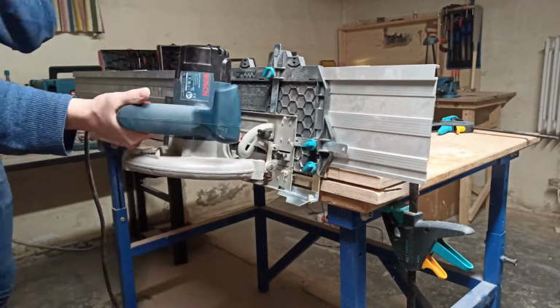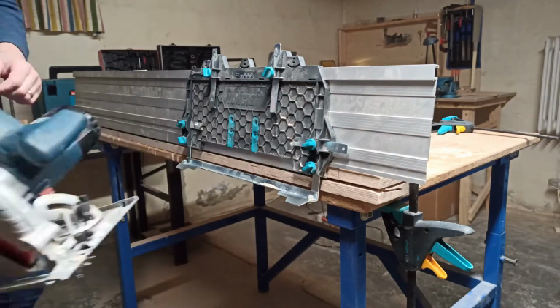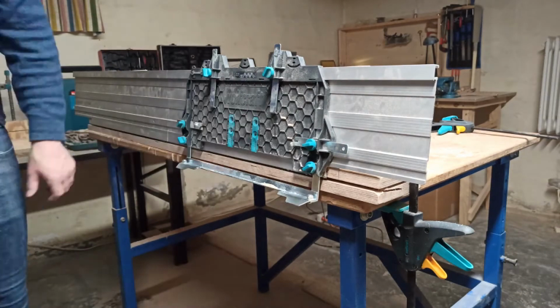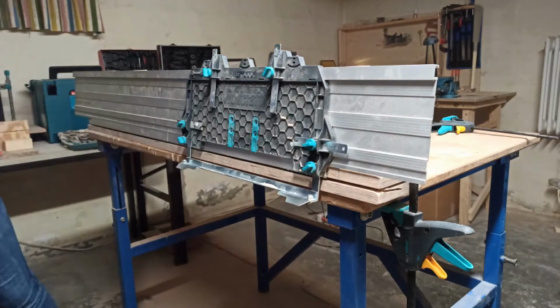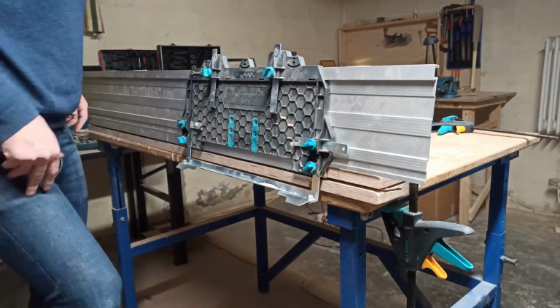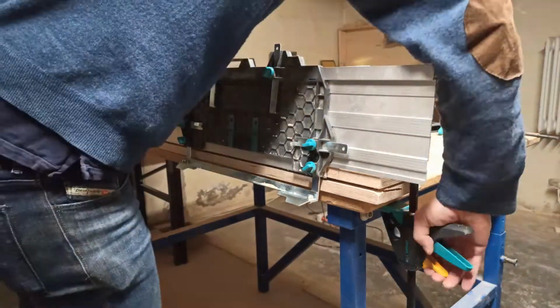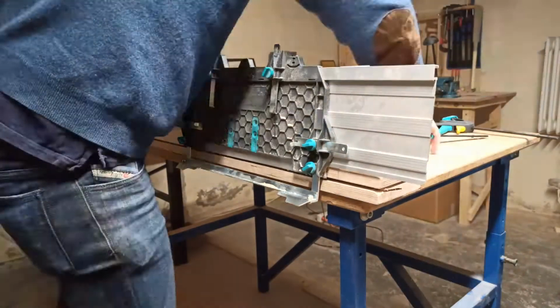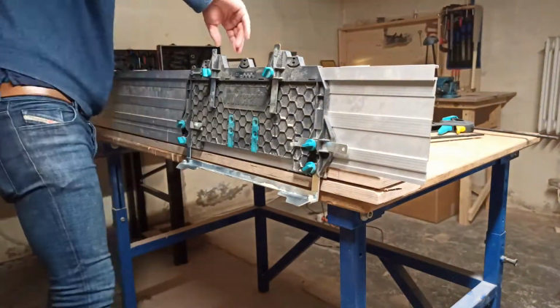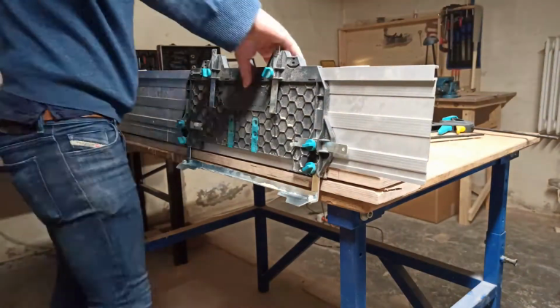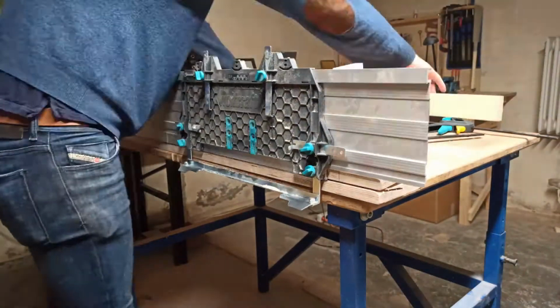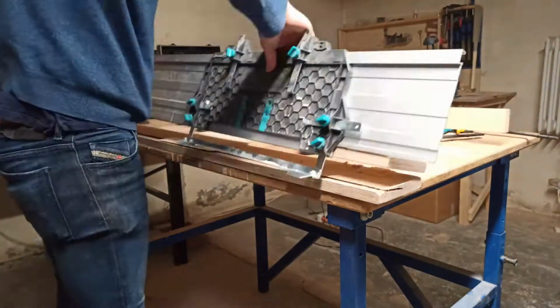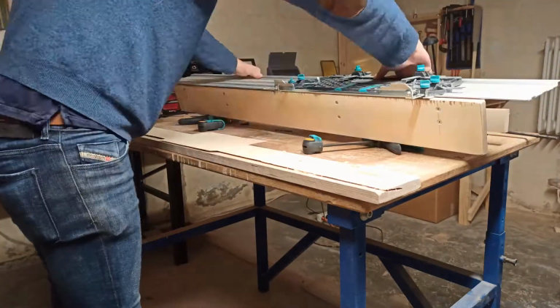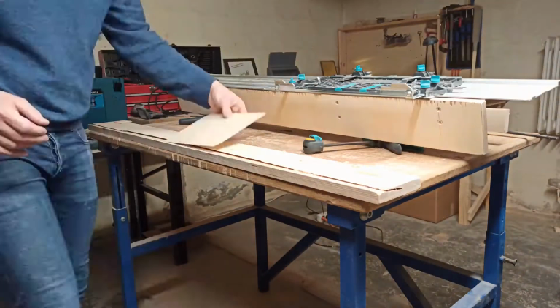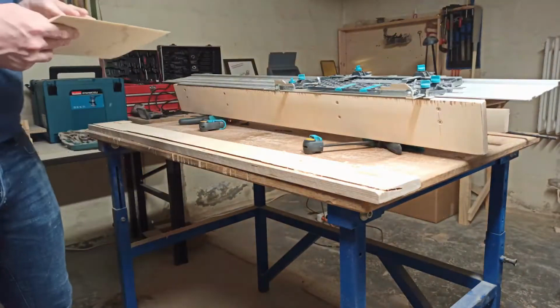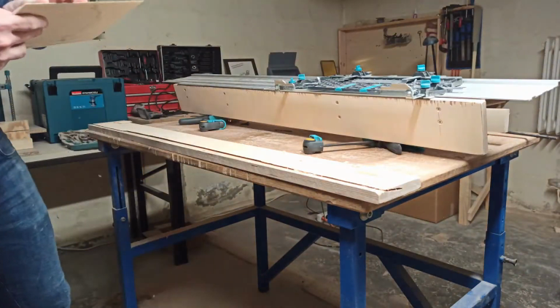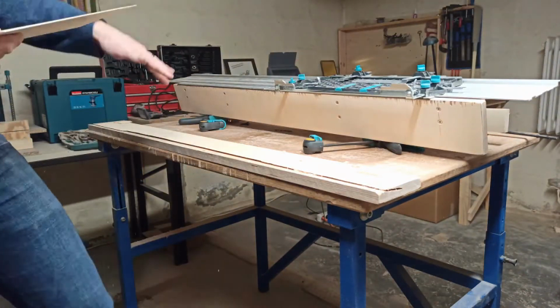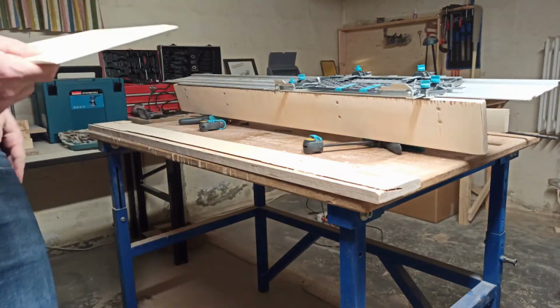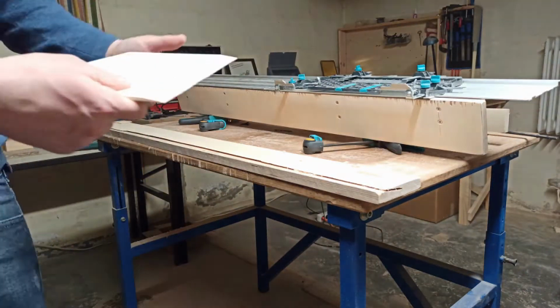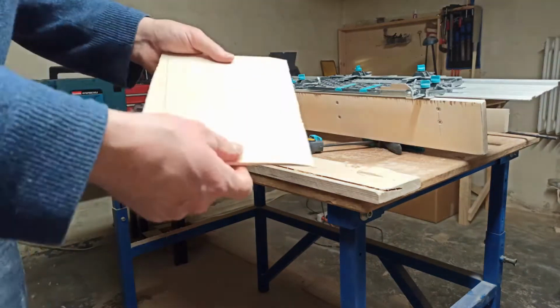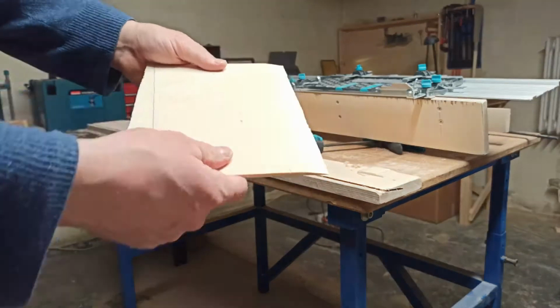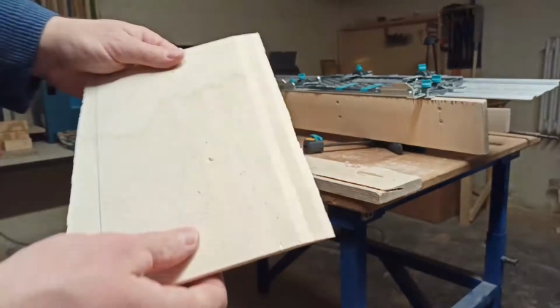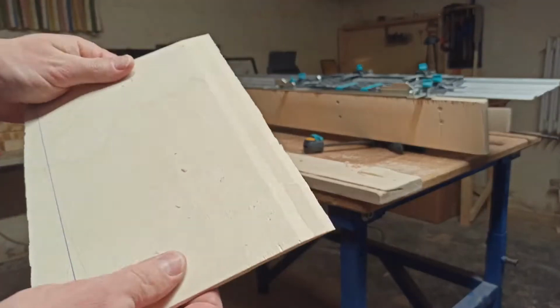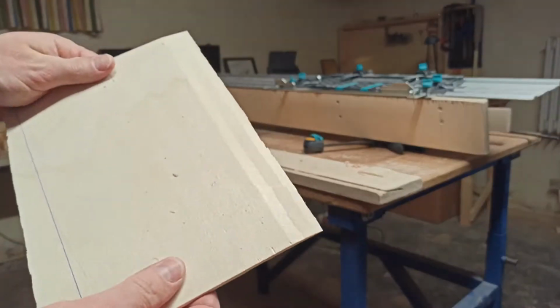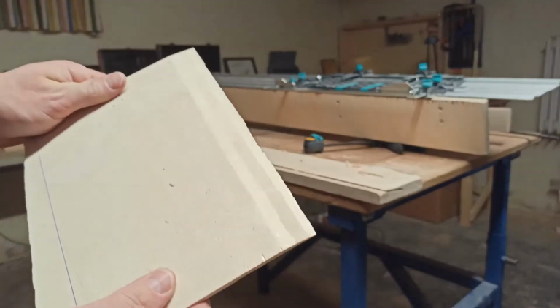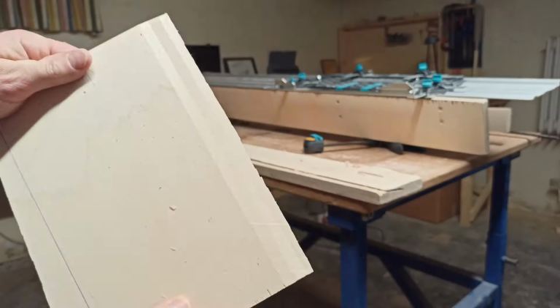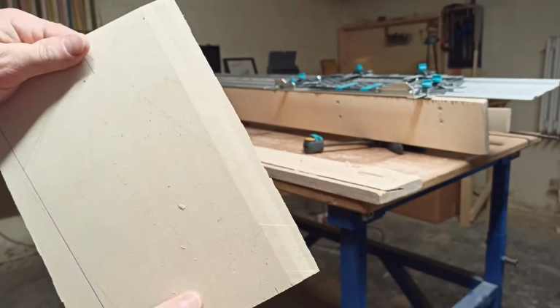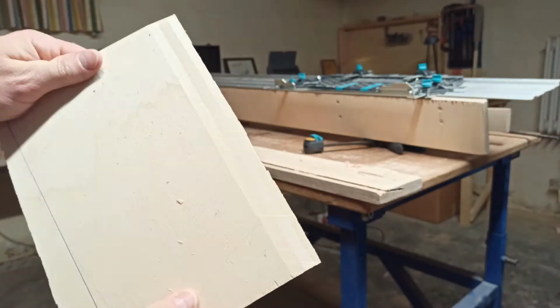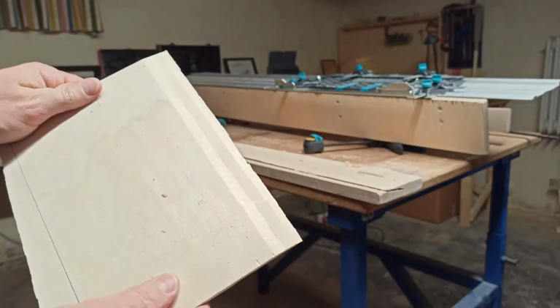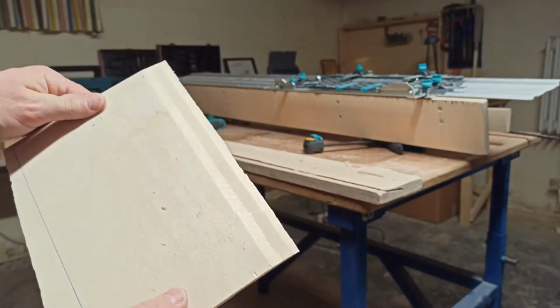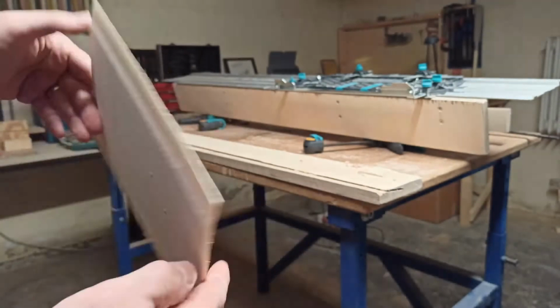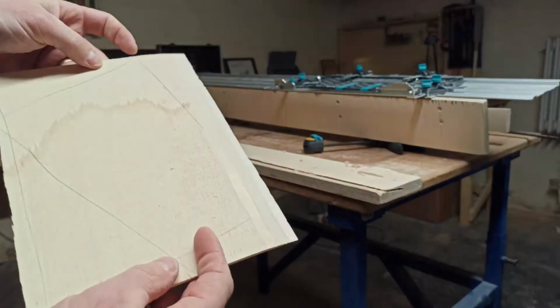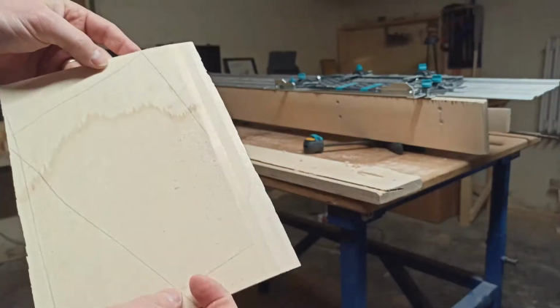In this video I want to show you my jig for cutting scarf joints in plywood by using a track saw.